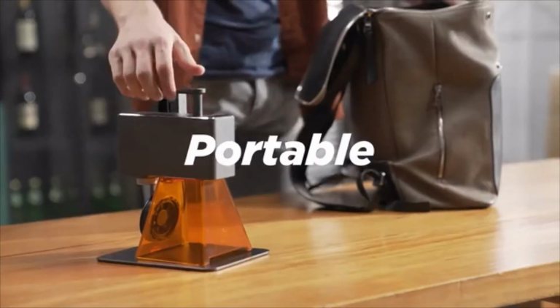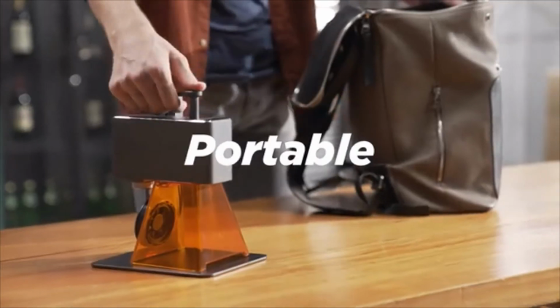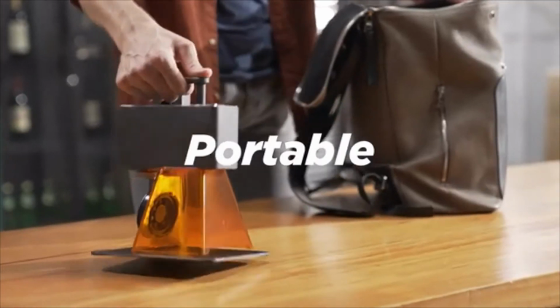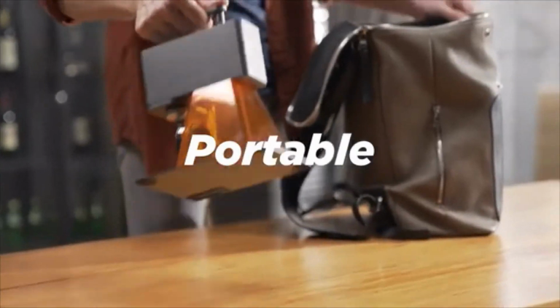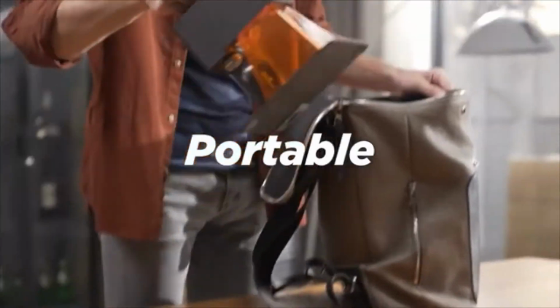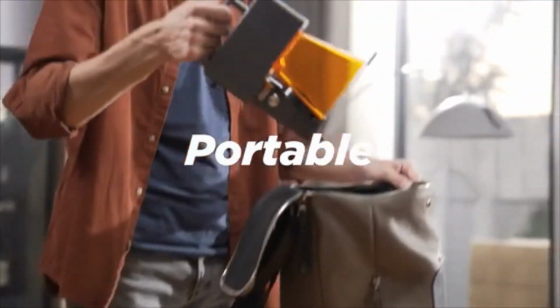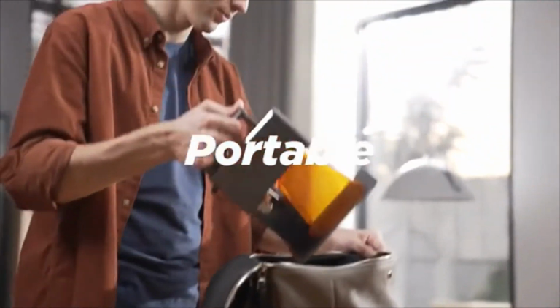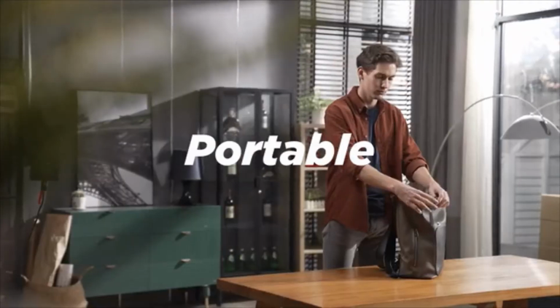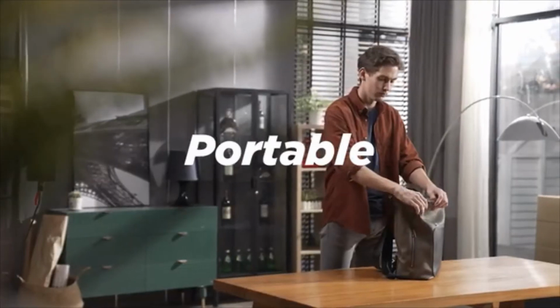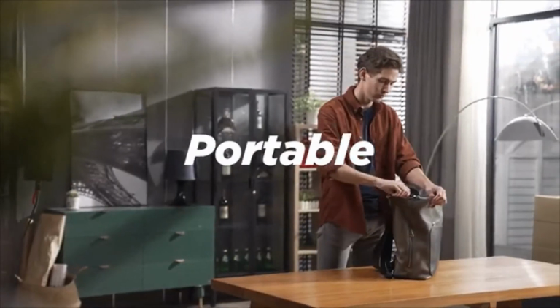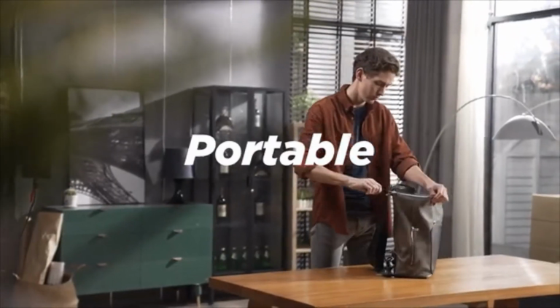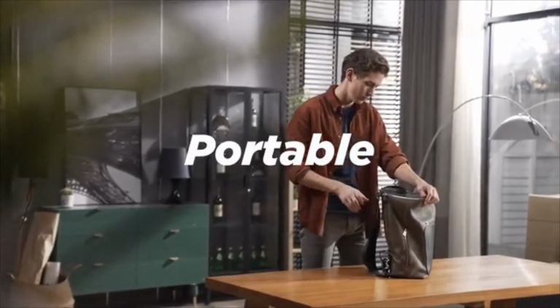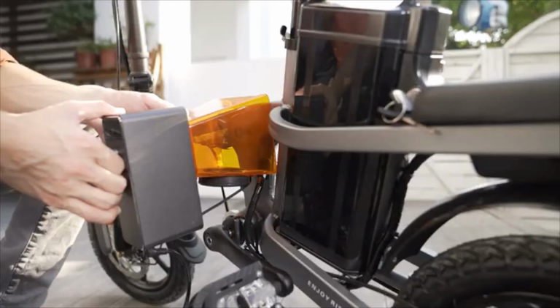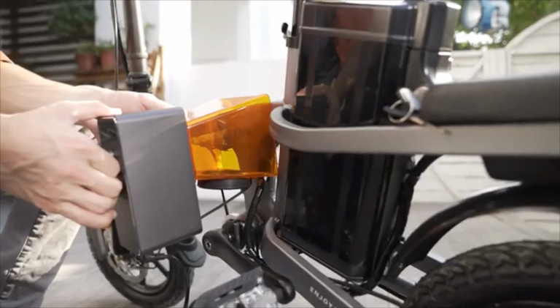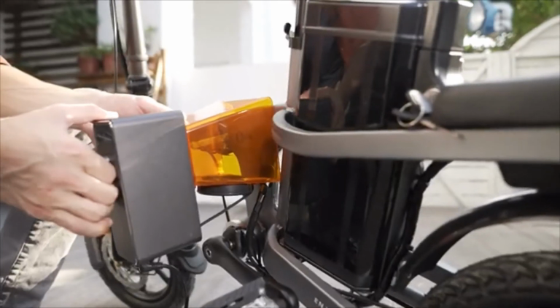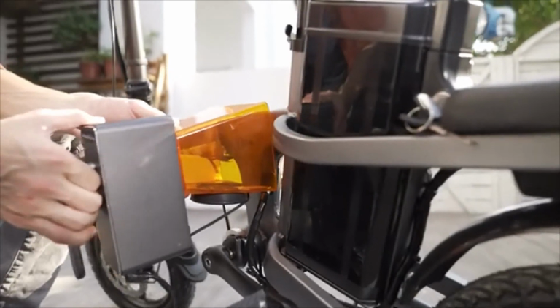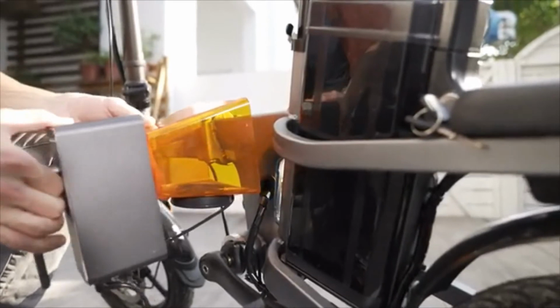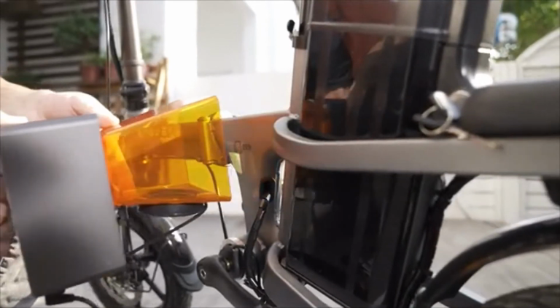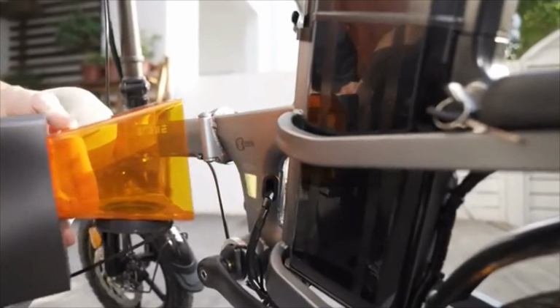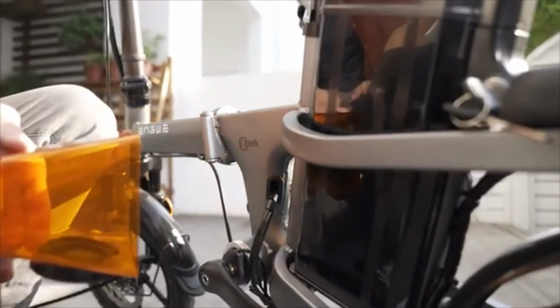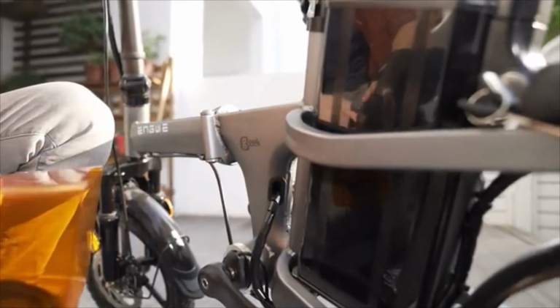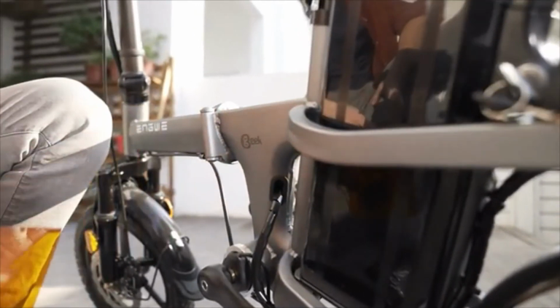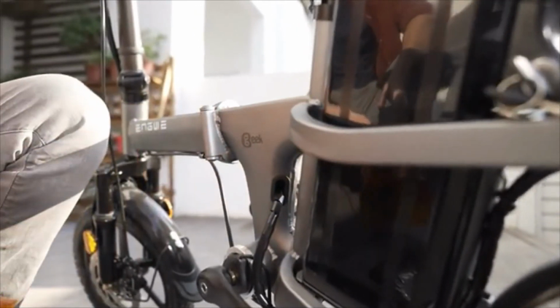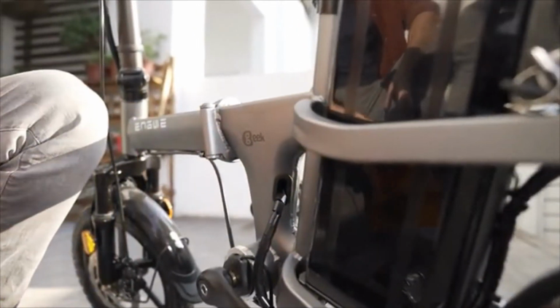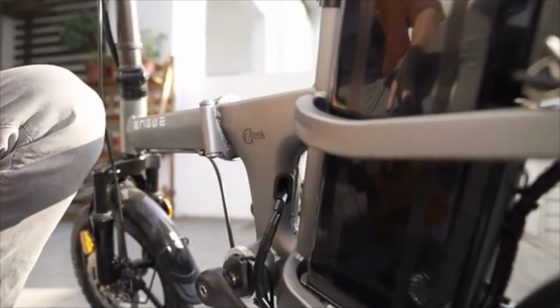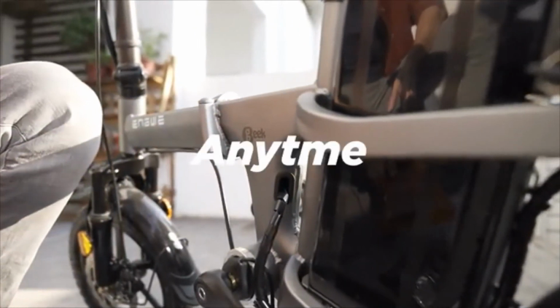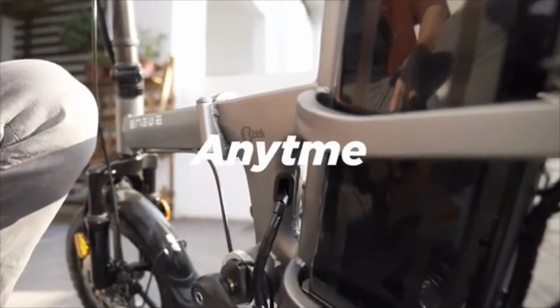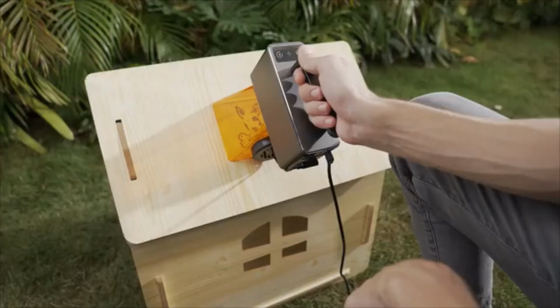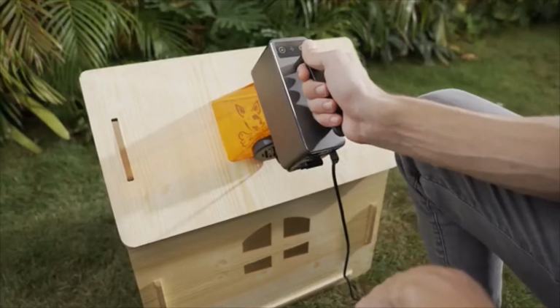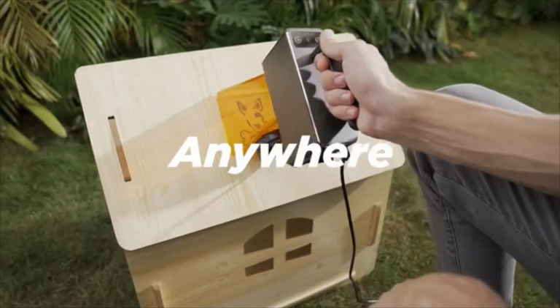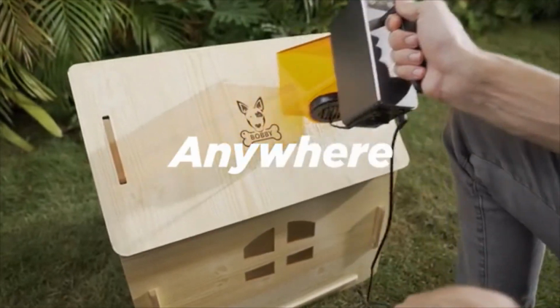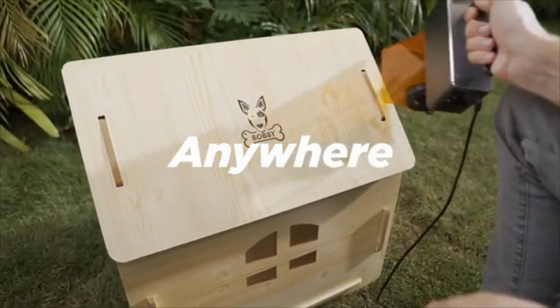Super portable — just put it in your backpack. Turn on the power and you can use it anytime, anywhere.